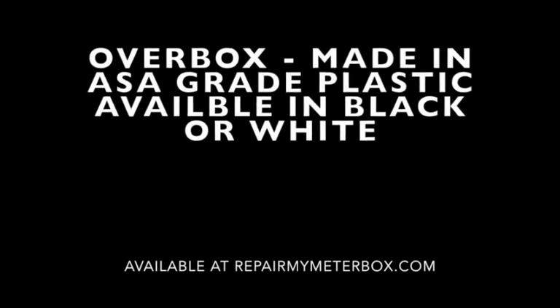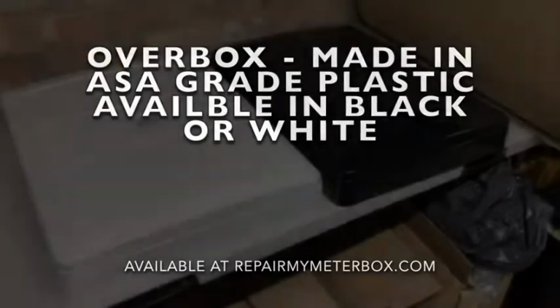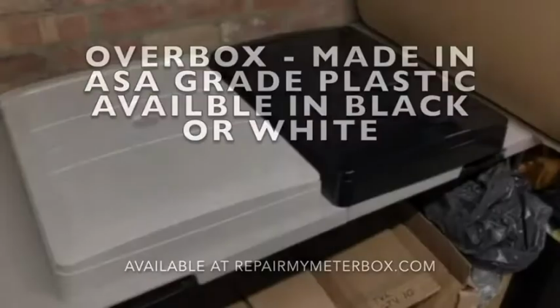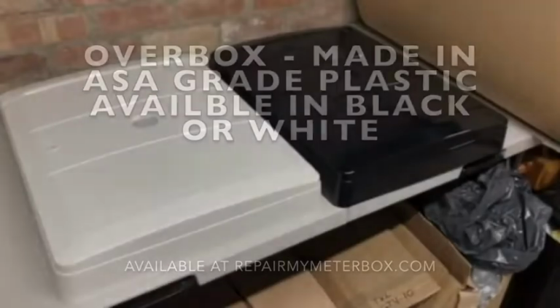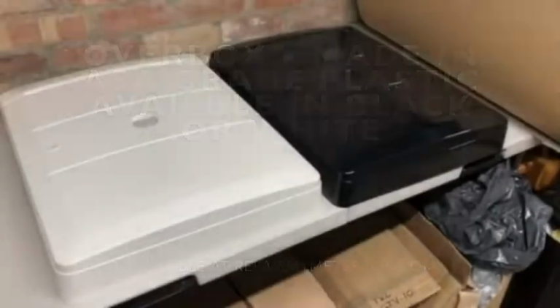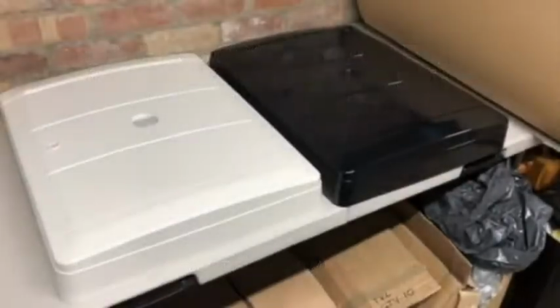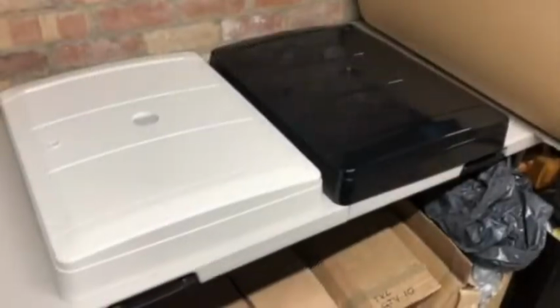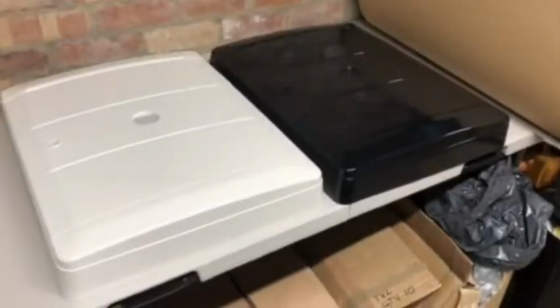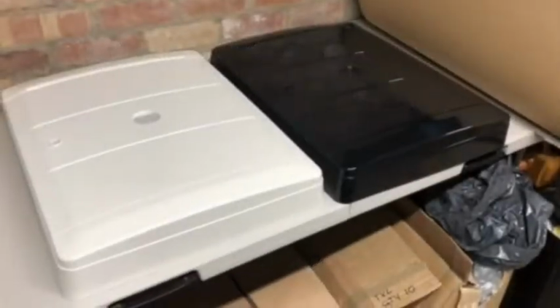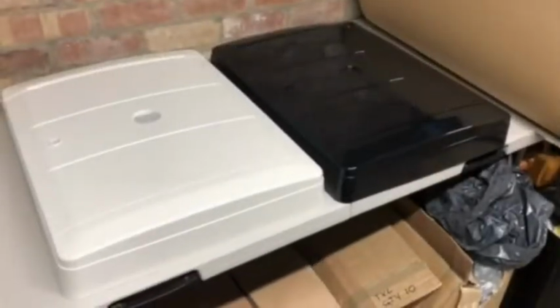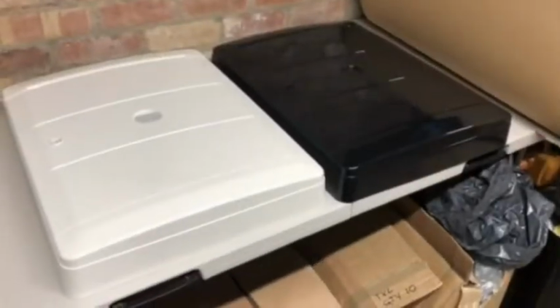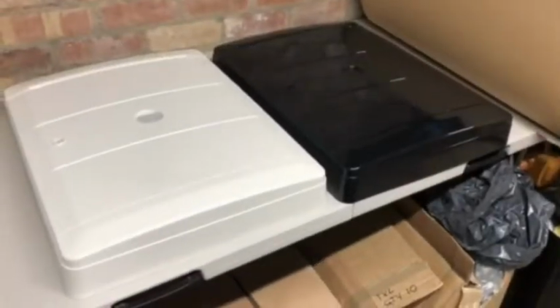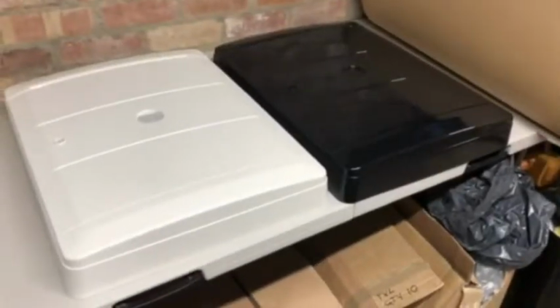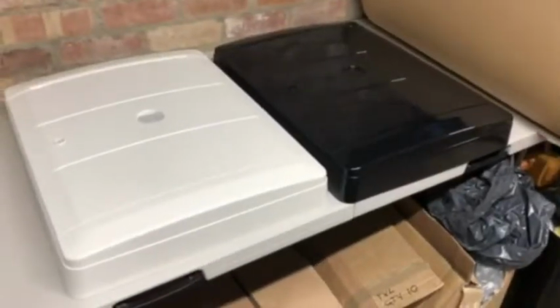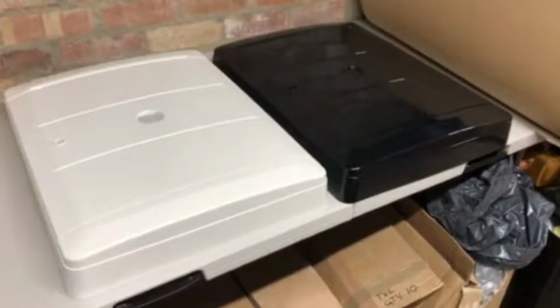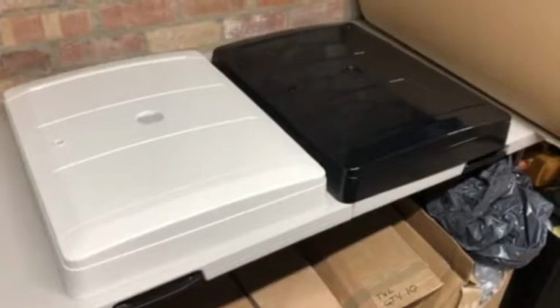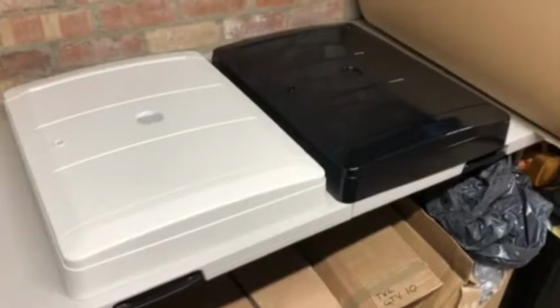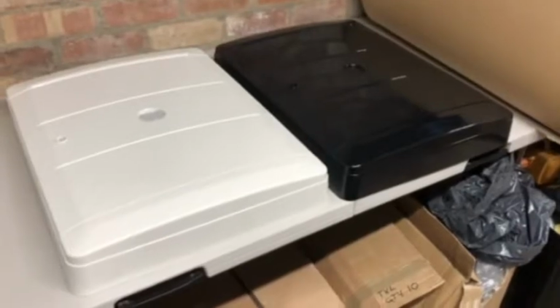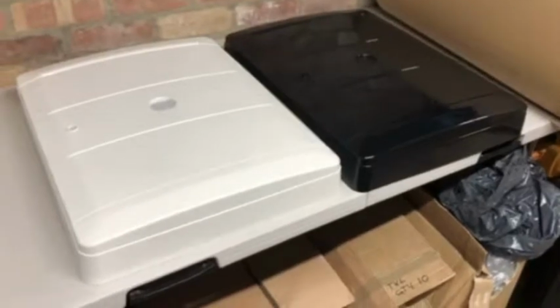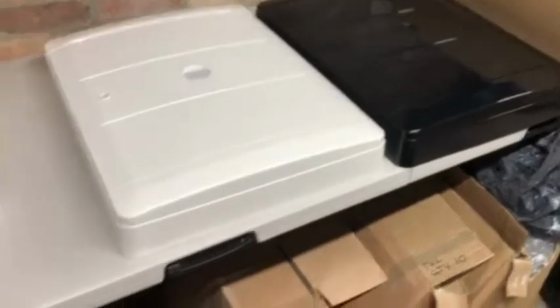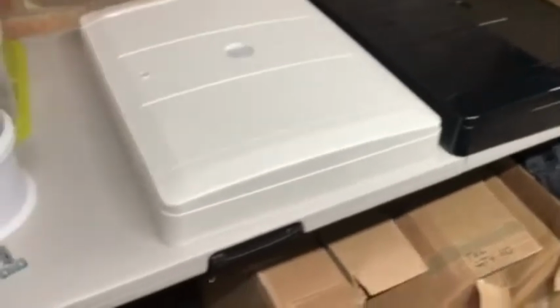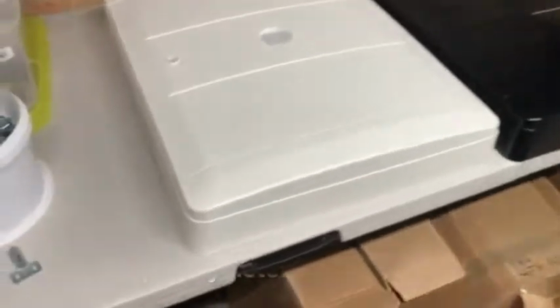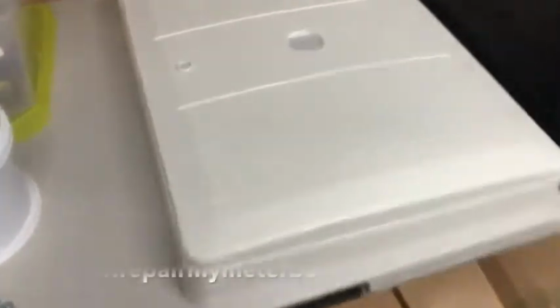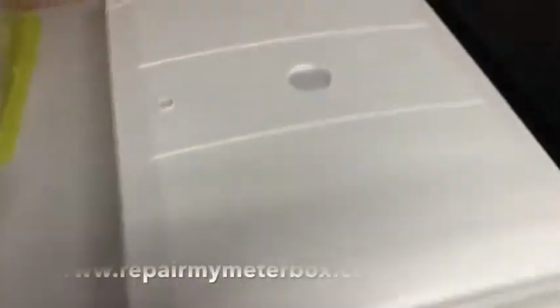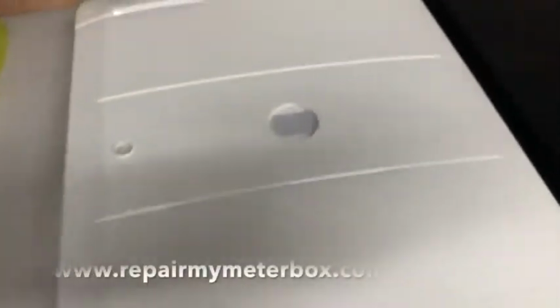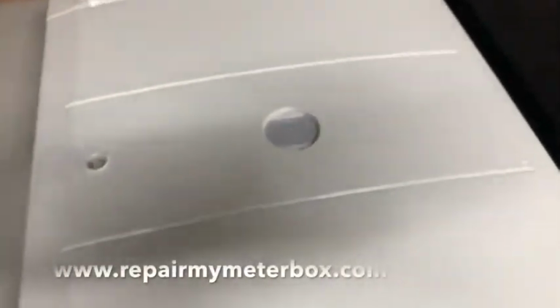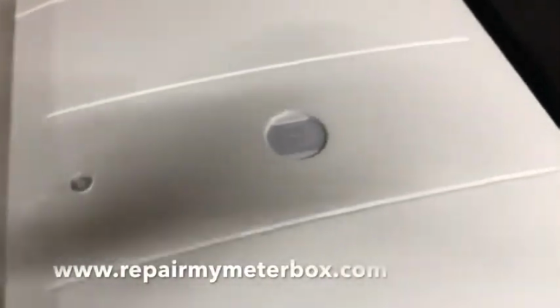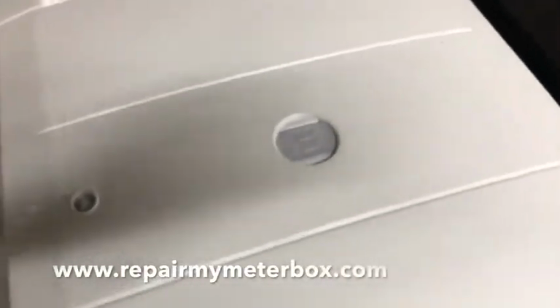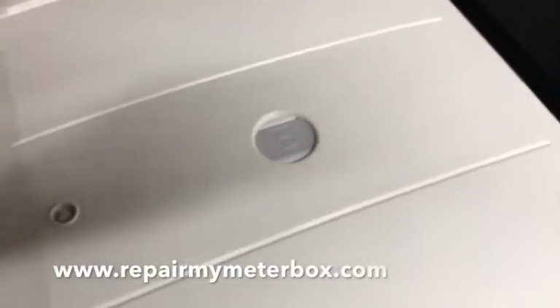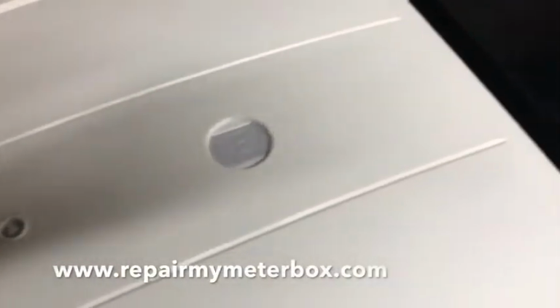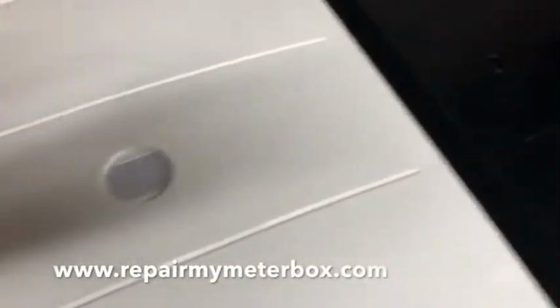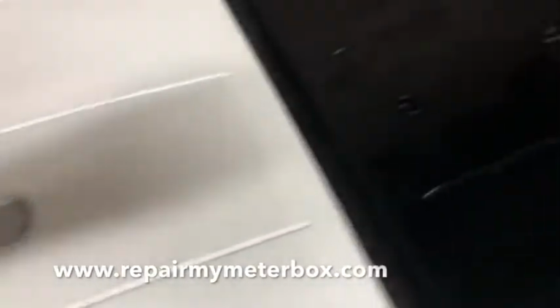We tour round our overboxes. As you can see, we do them in both black and white and they cover both electric and gas meters.